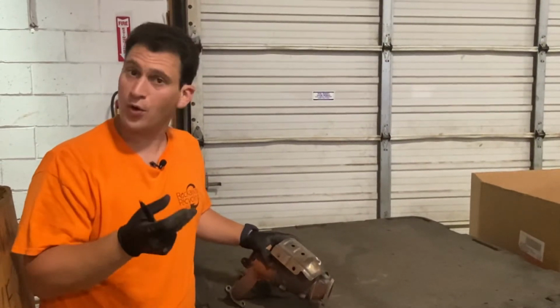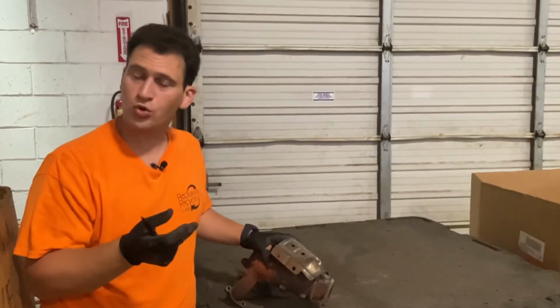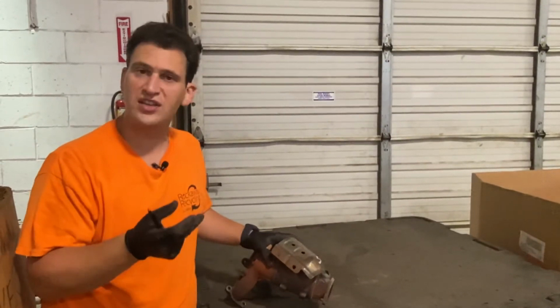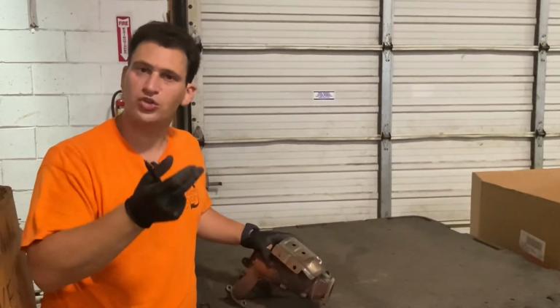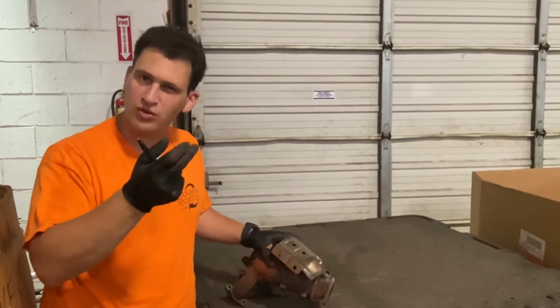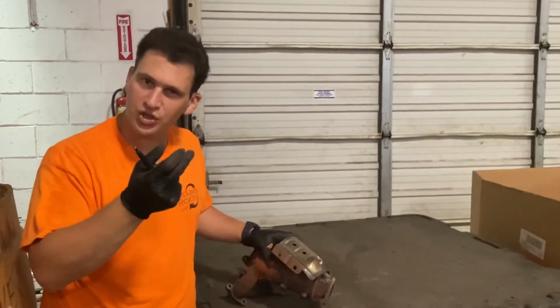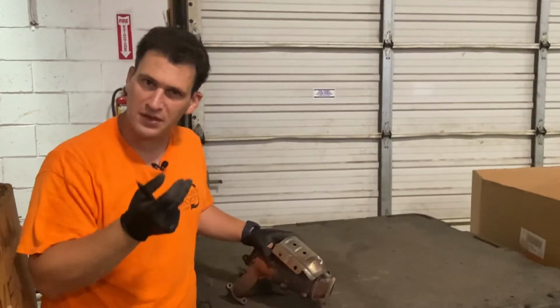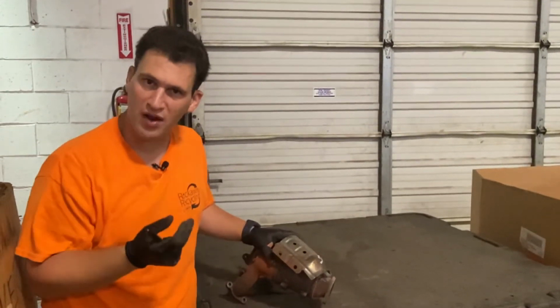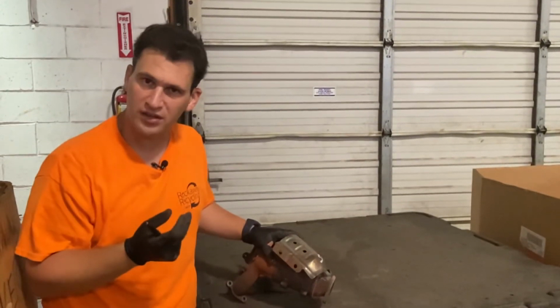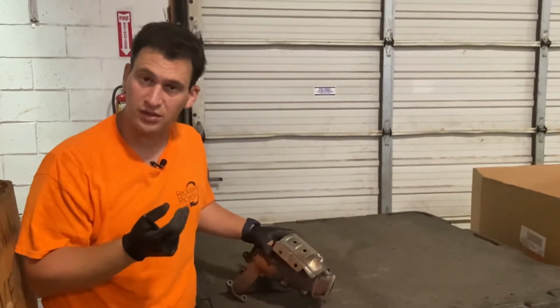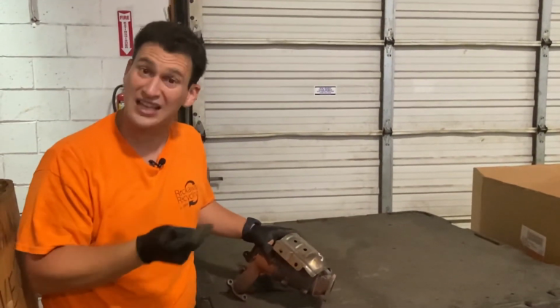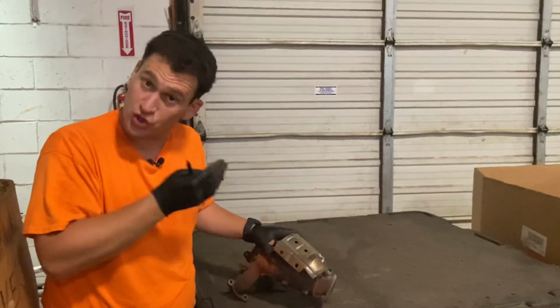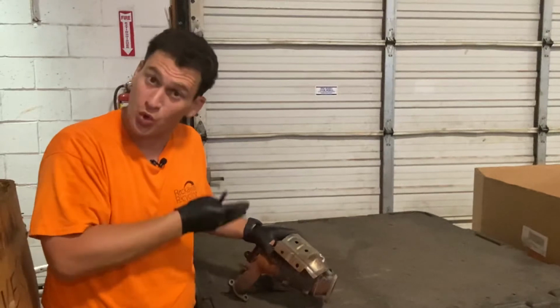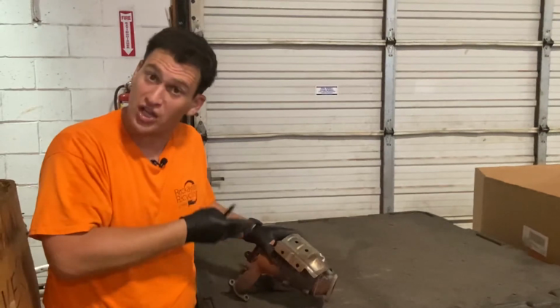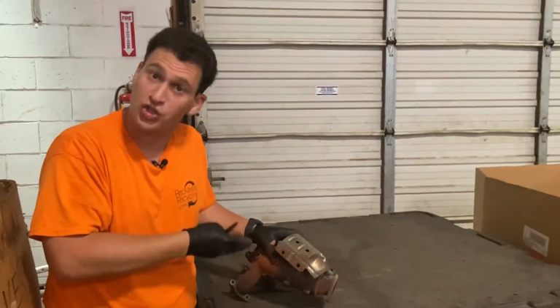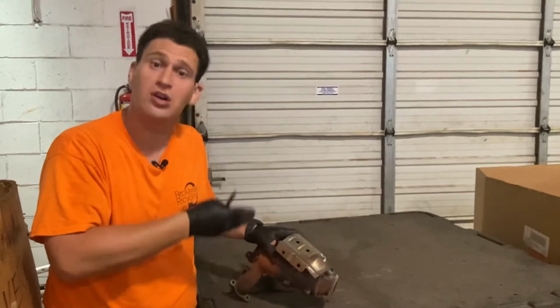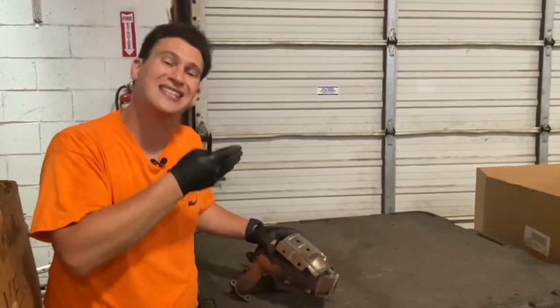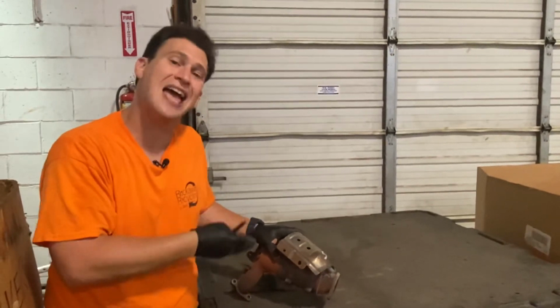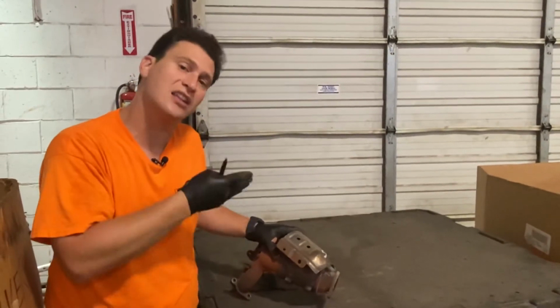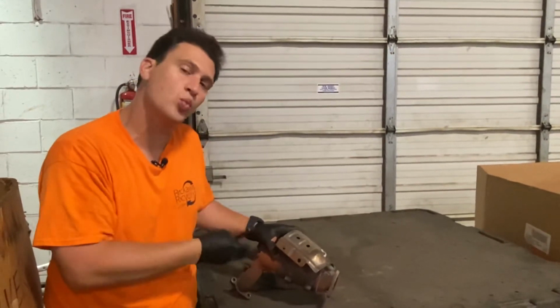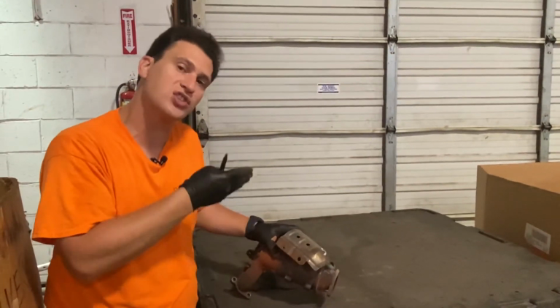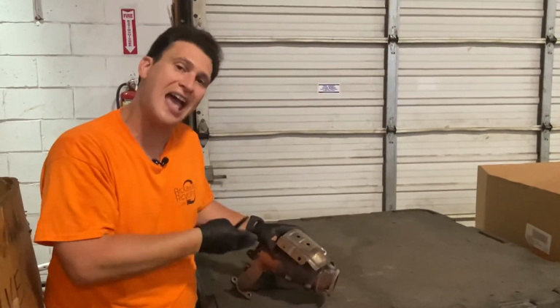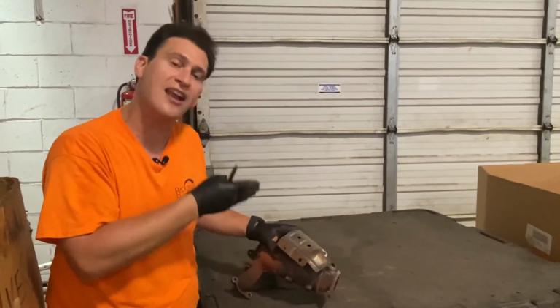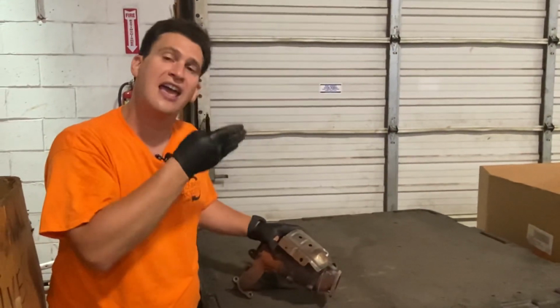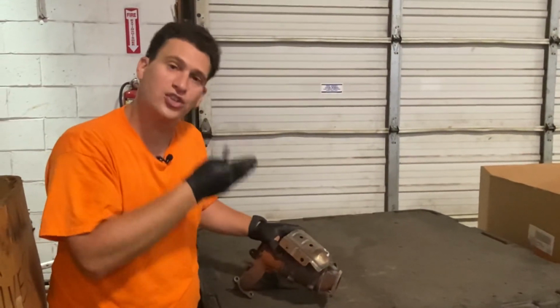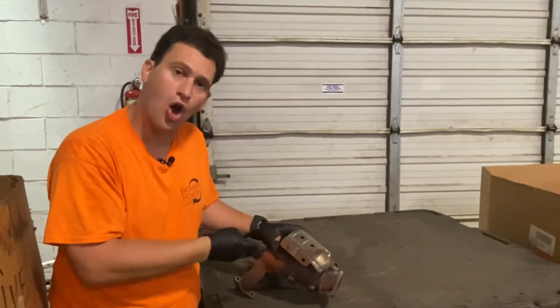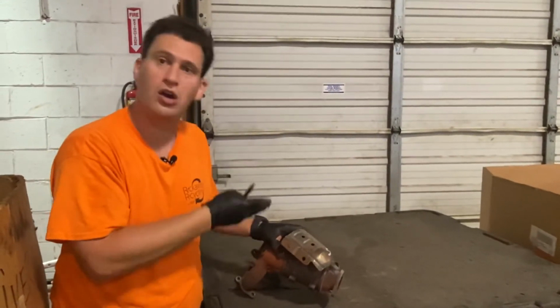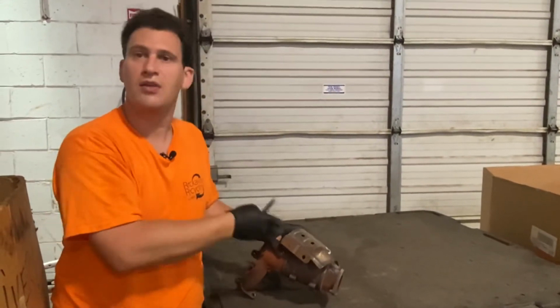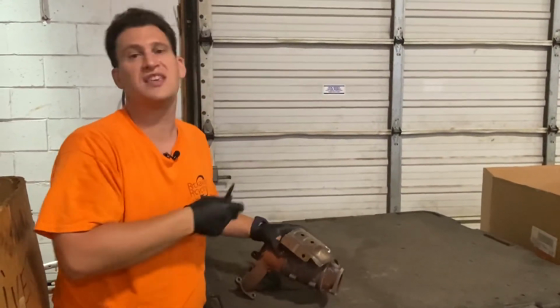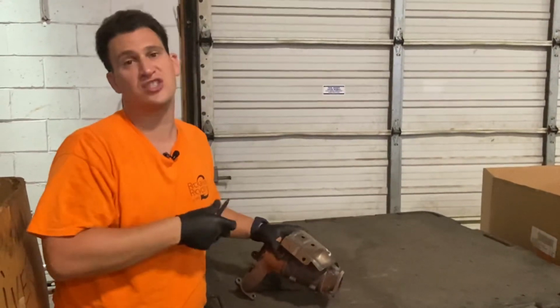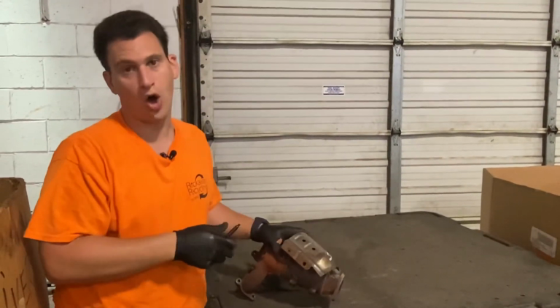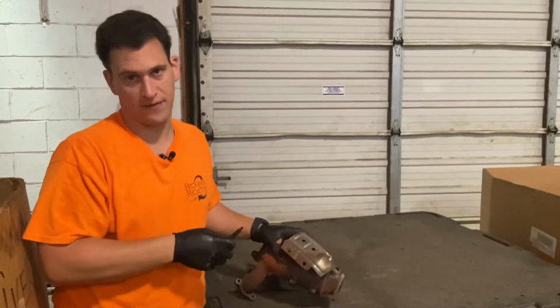Photo grades are generally going to be graded a little less because we're not sure exactly which cat and car this is off of.